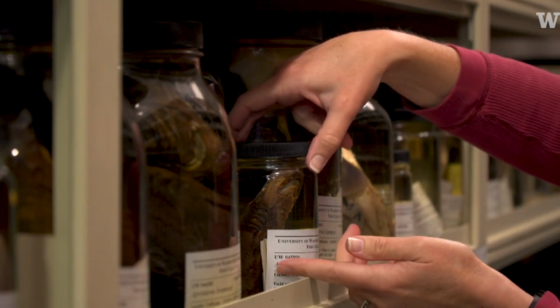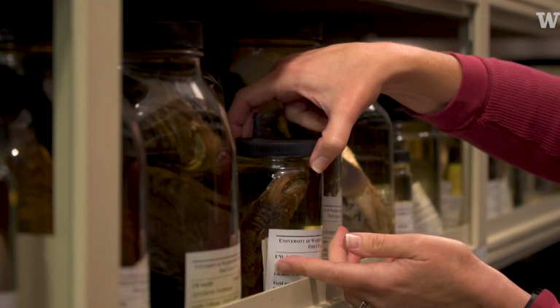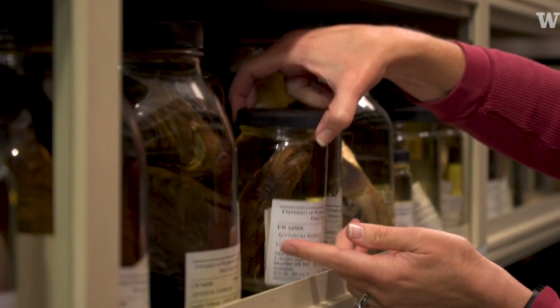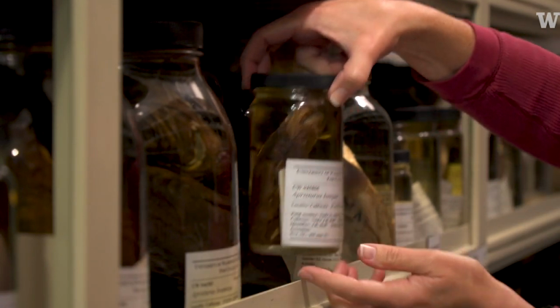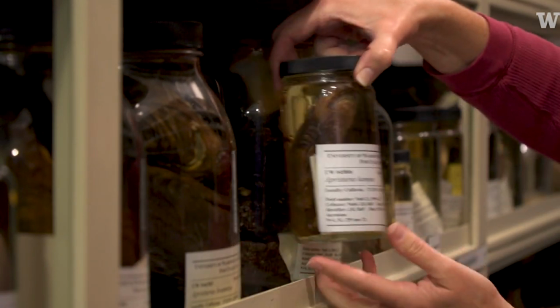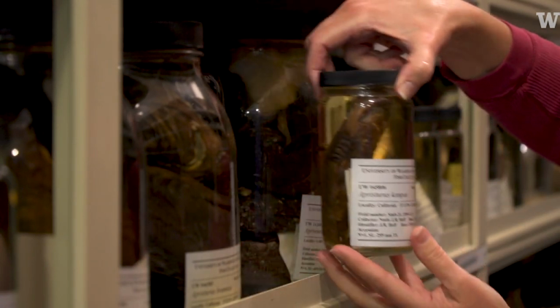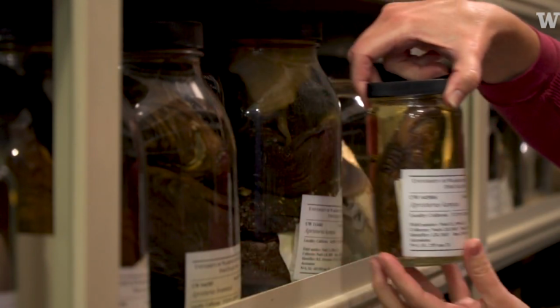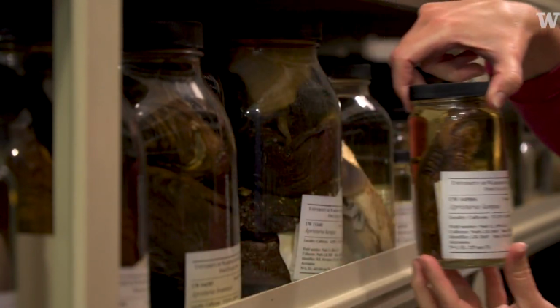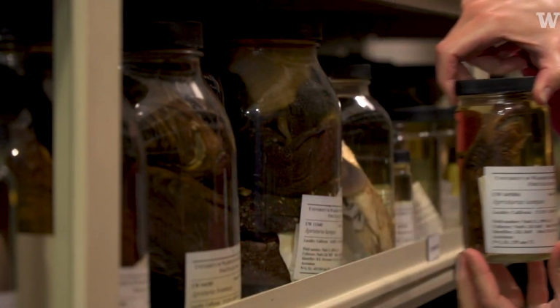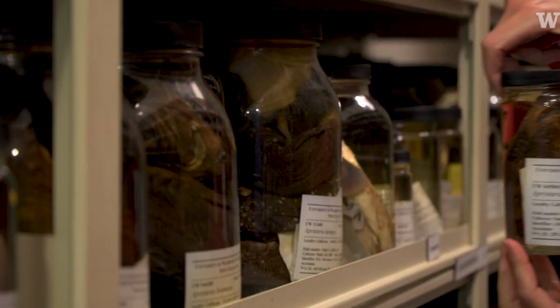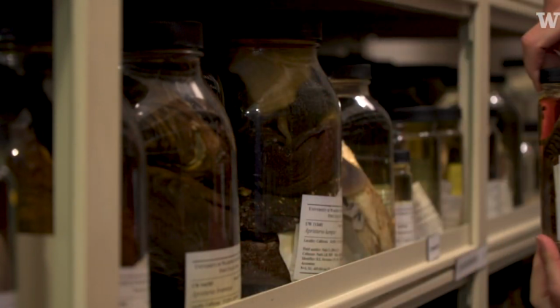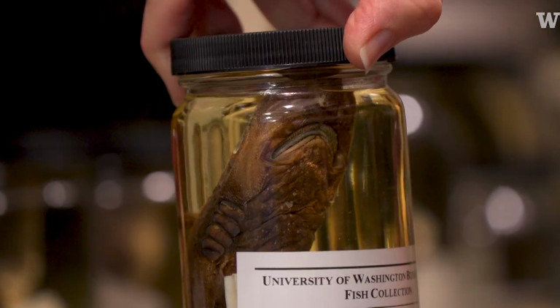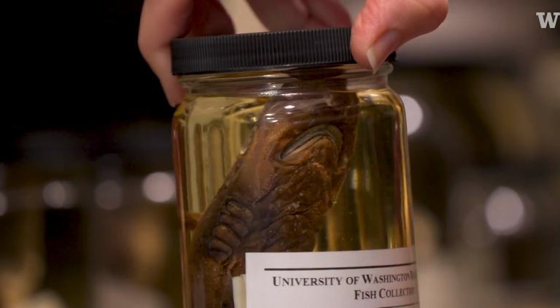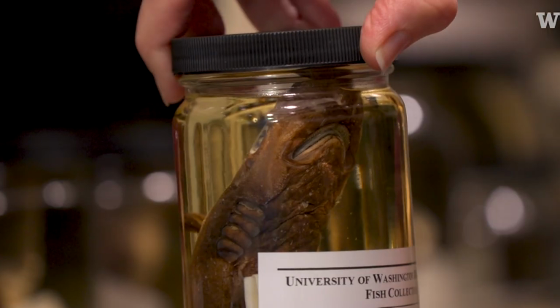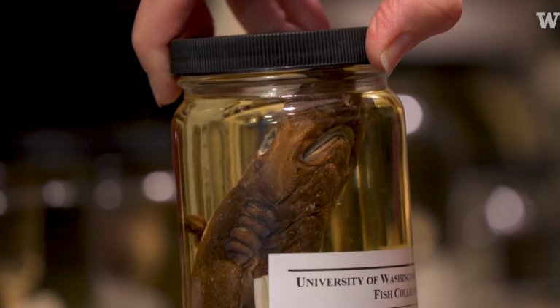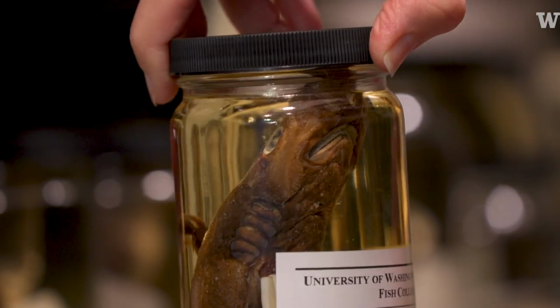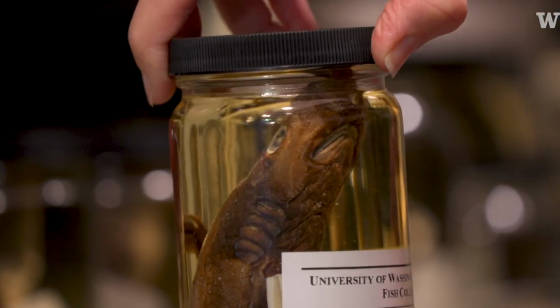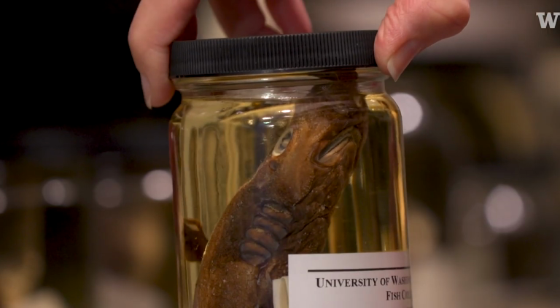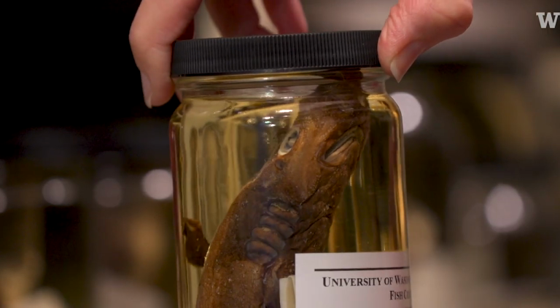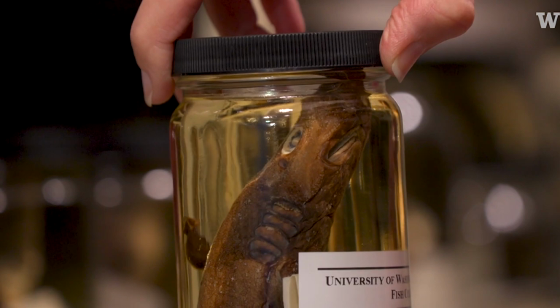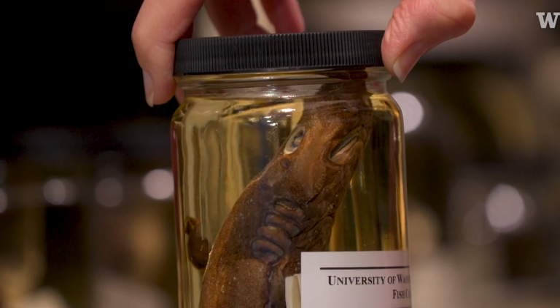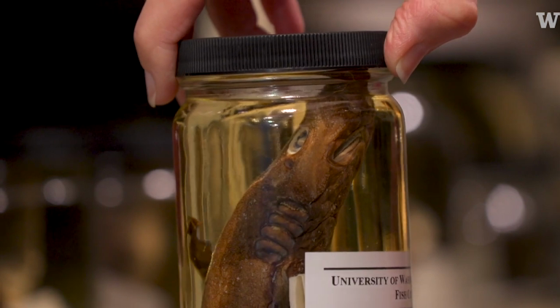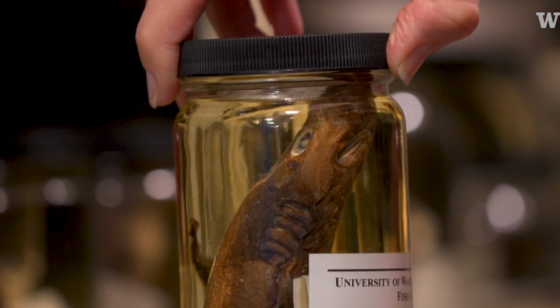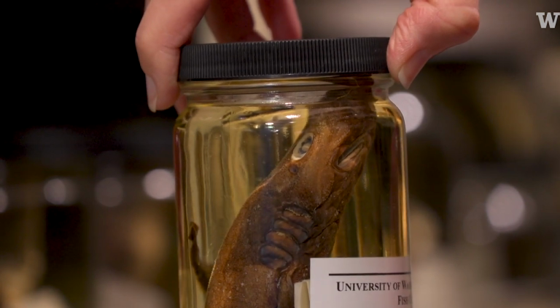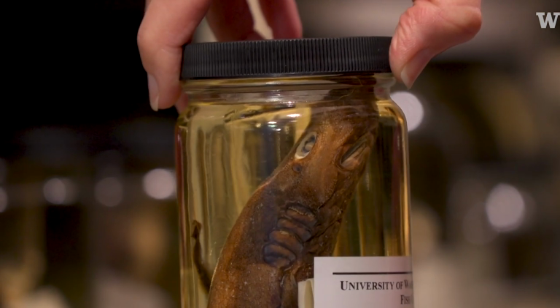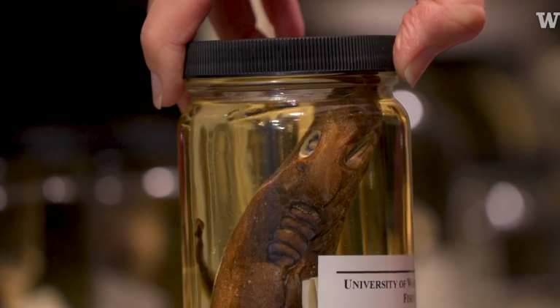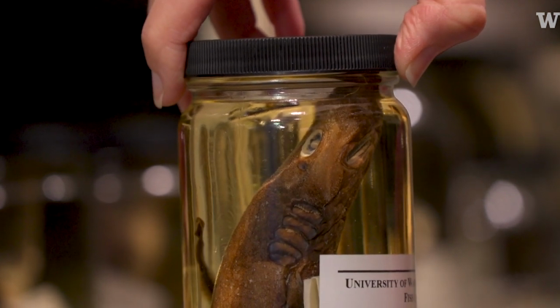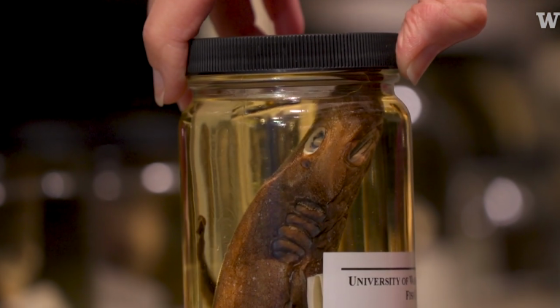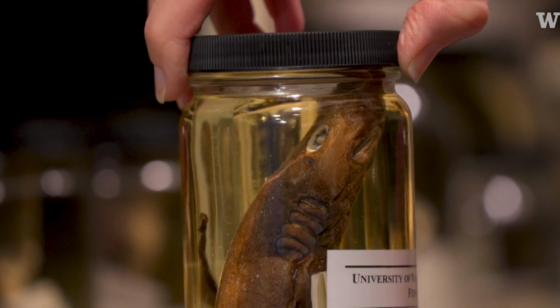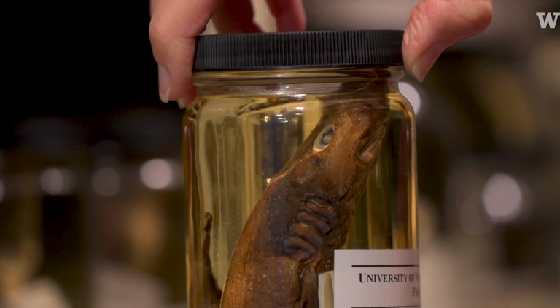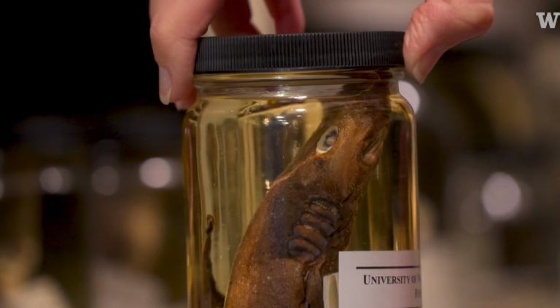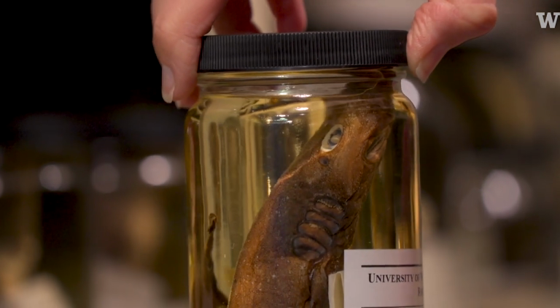We've got some fun things here like the cat sharks. There's a good diversity of cat sharks in our area.